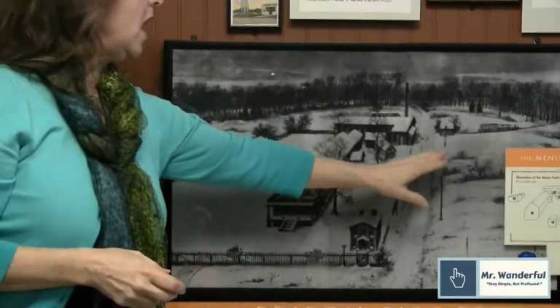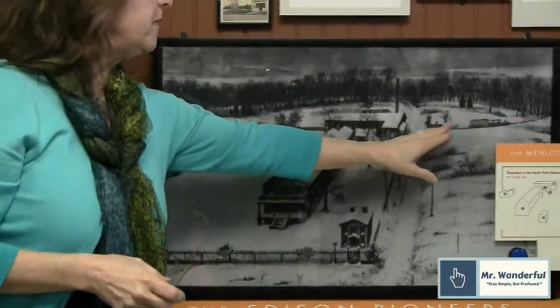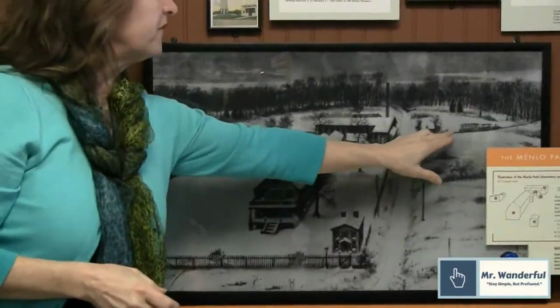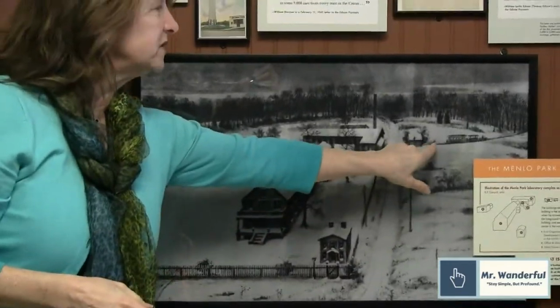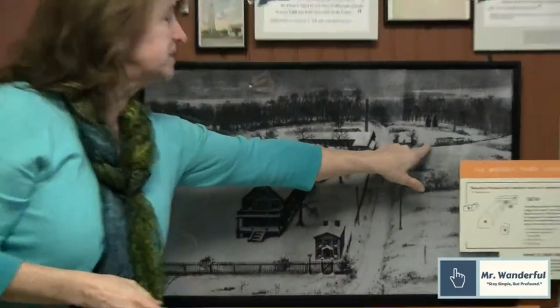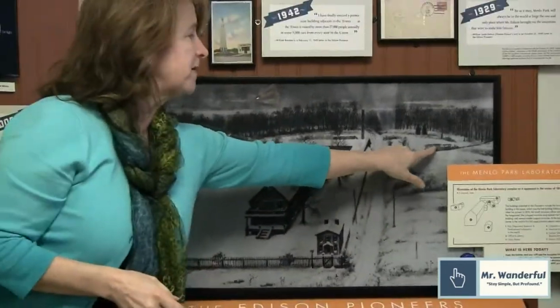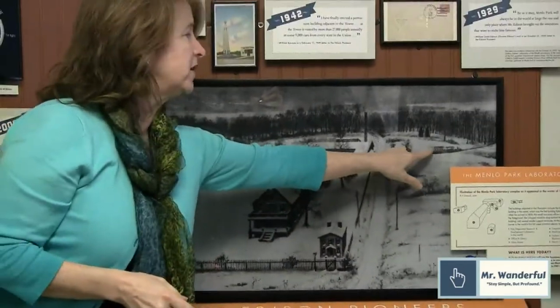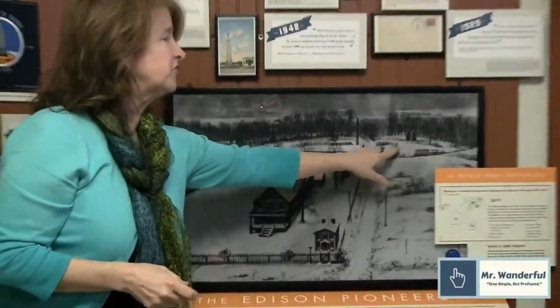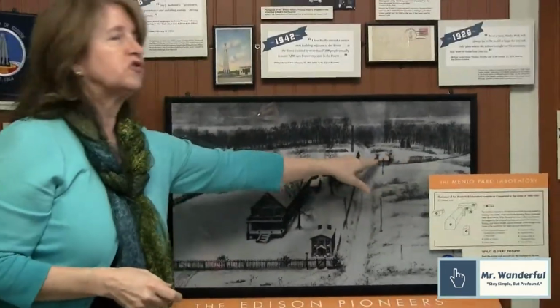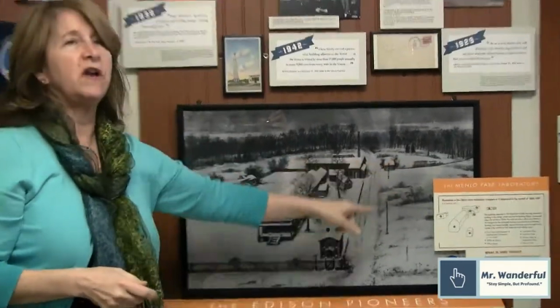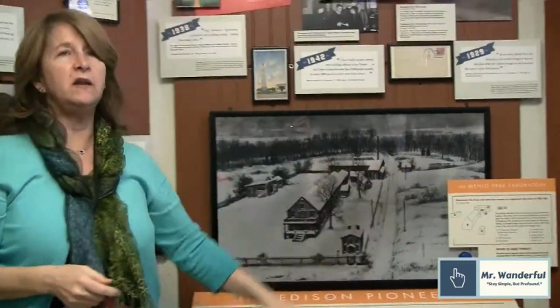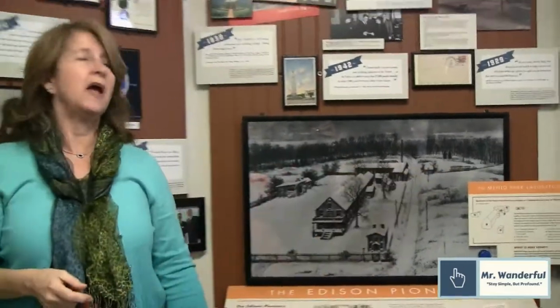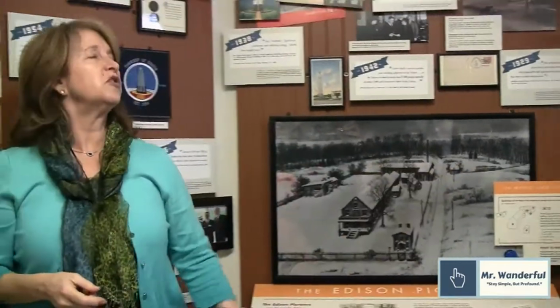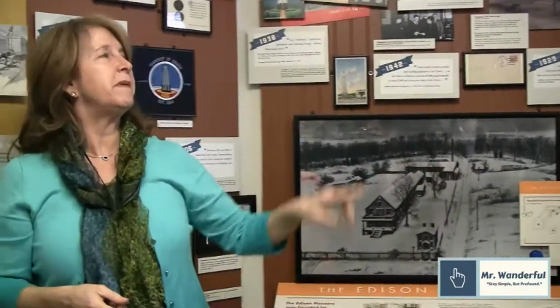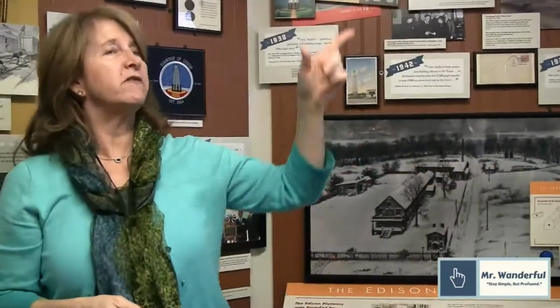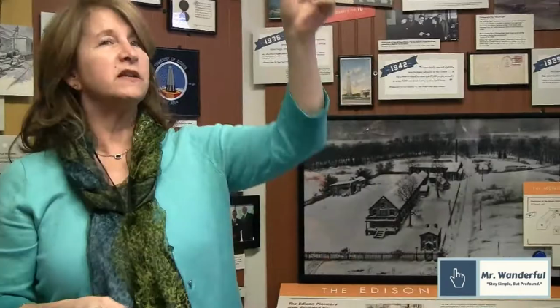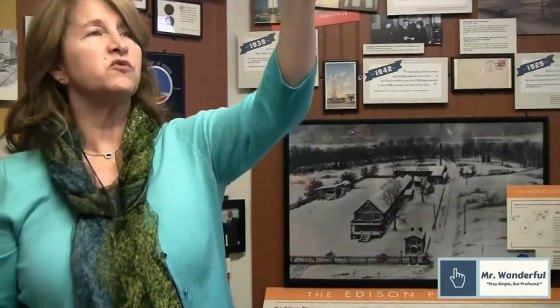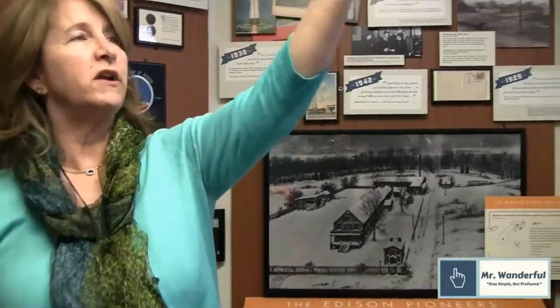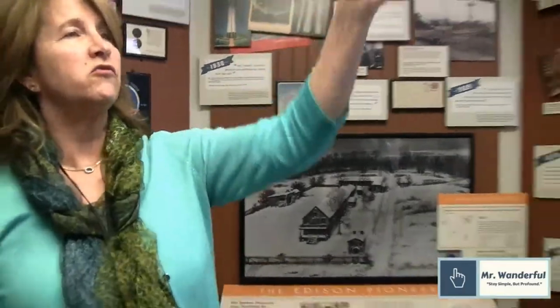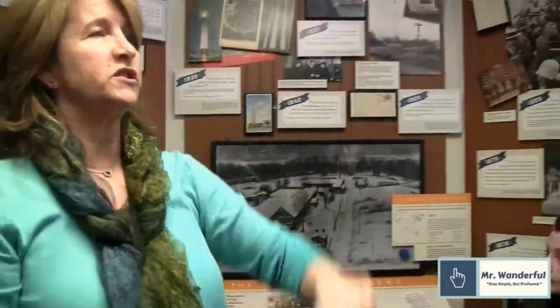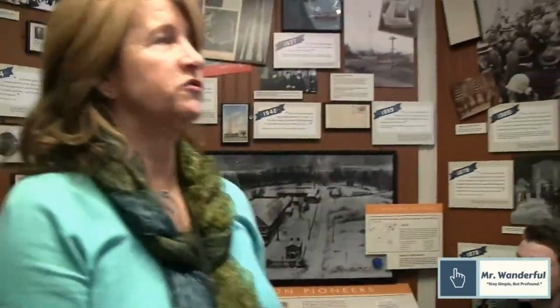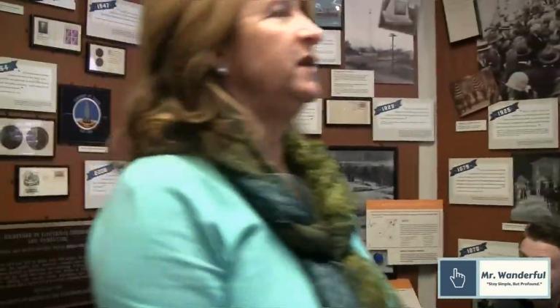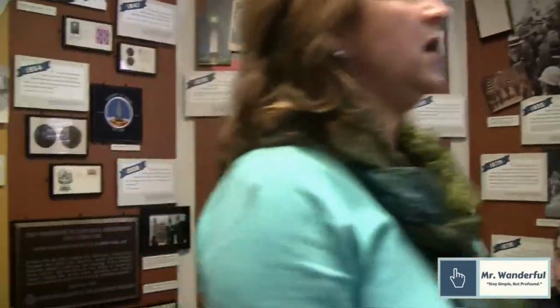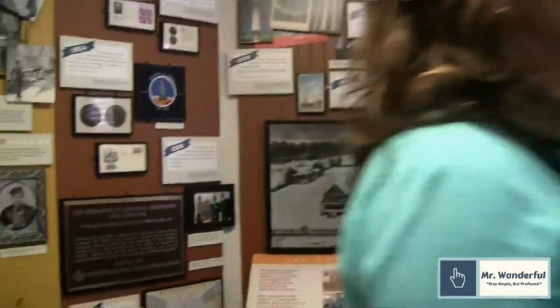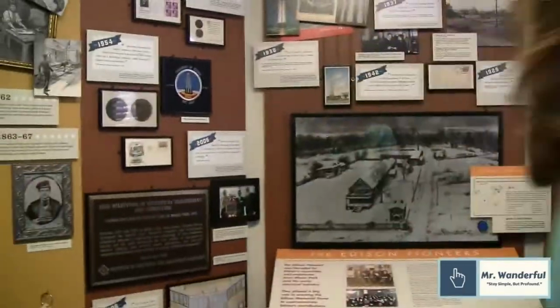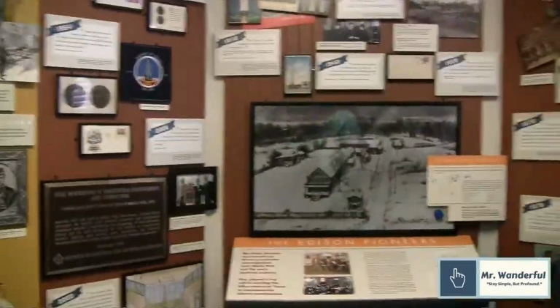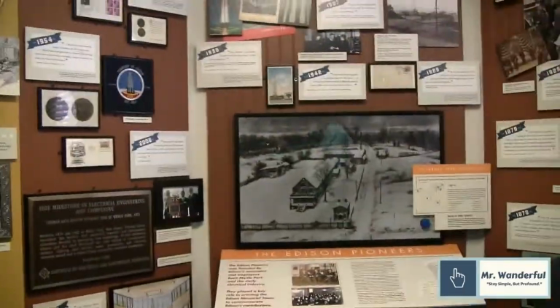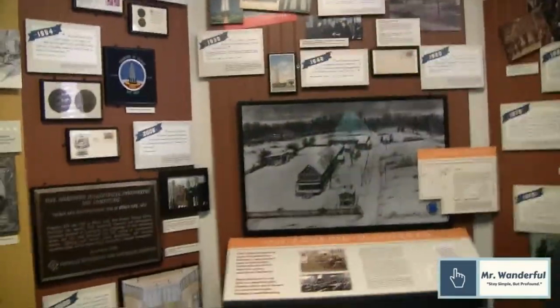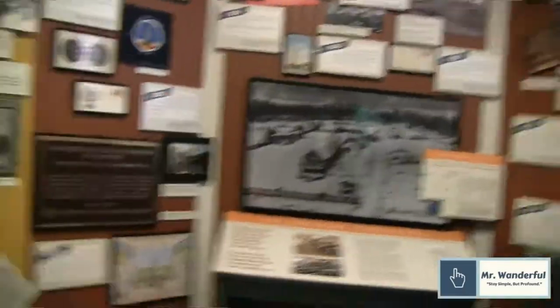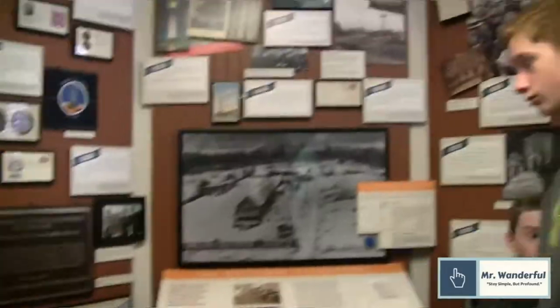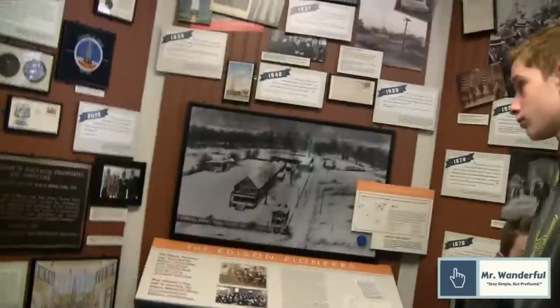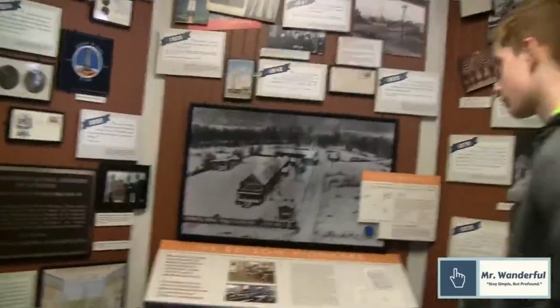The first experimental electric train was here — the battery house was right across the street. You can see it right there.